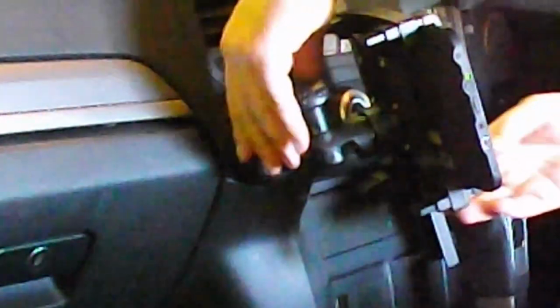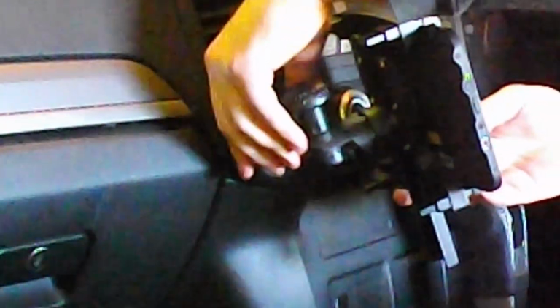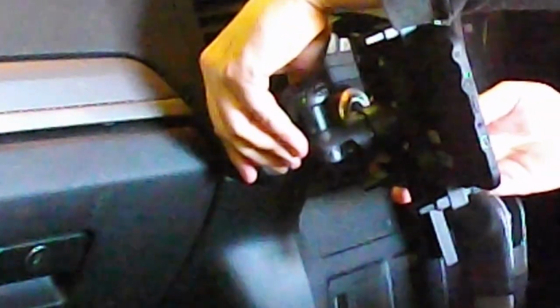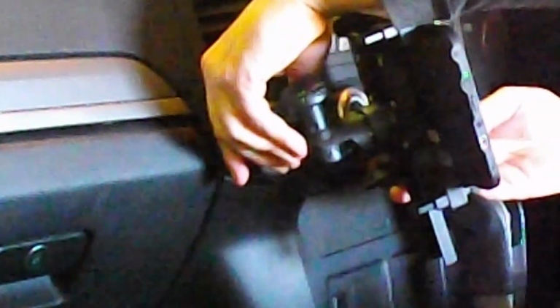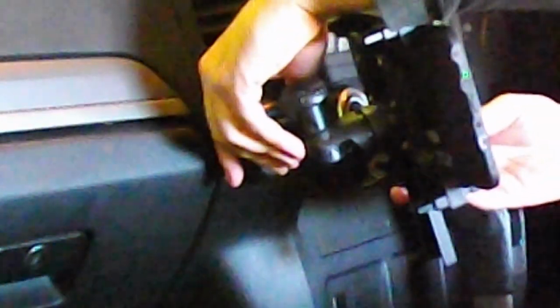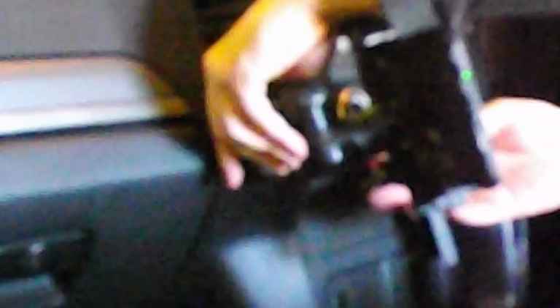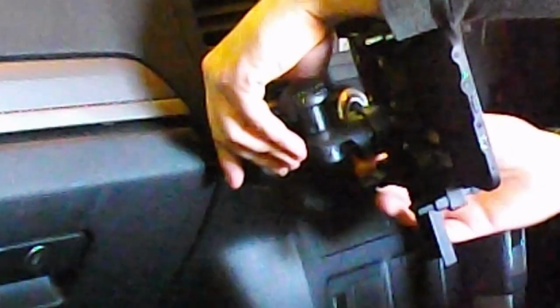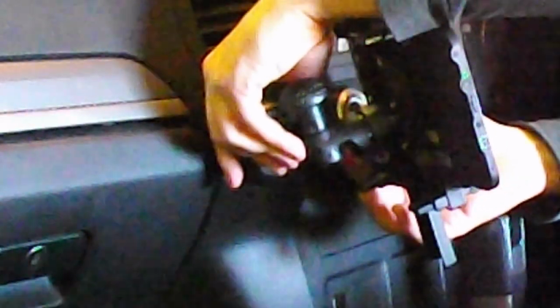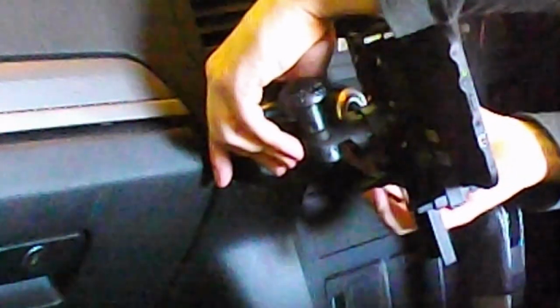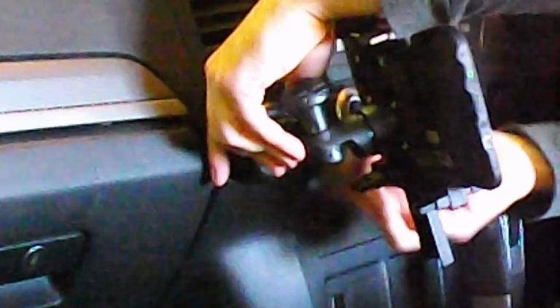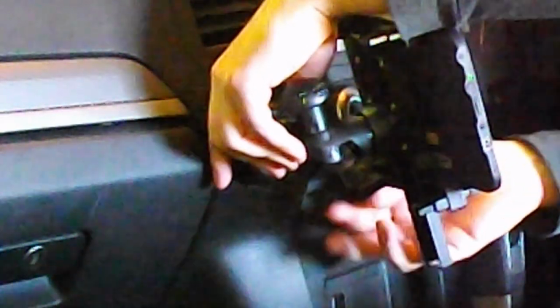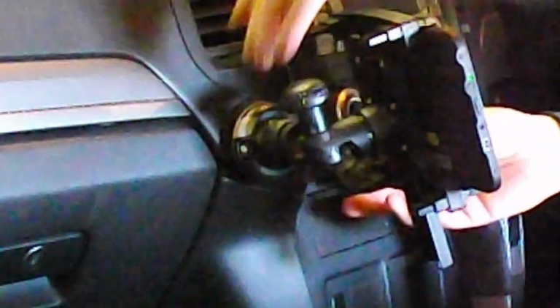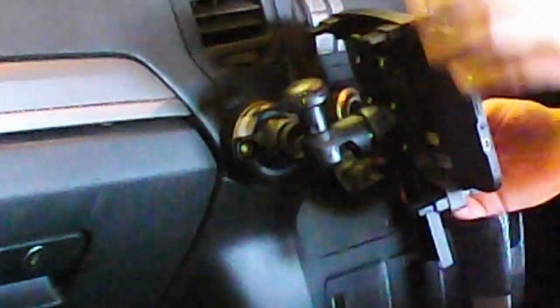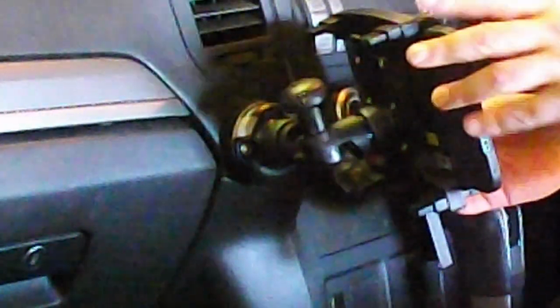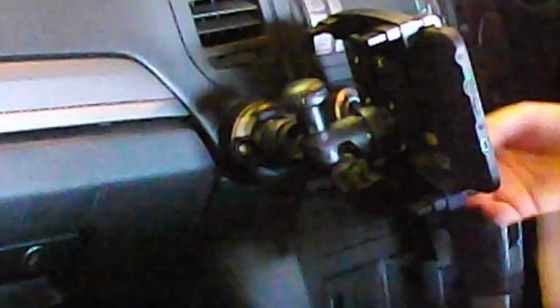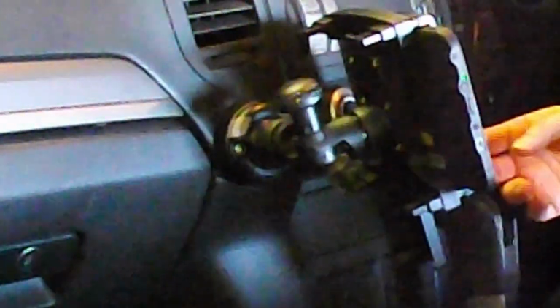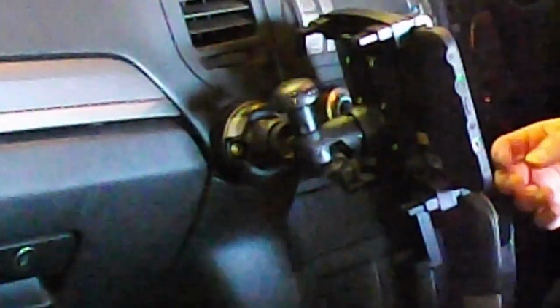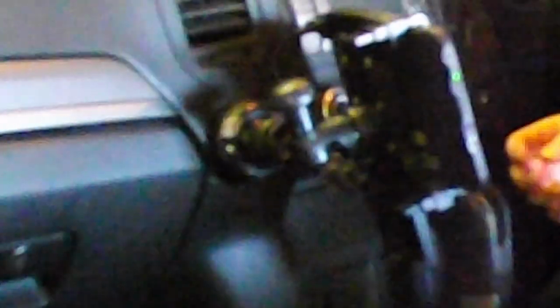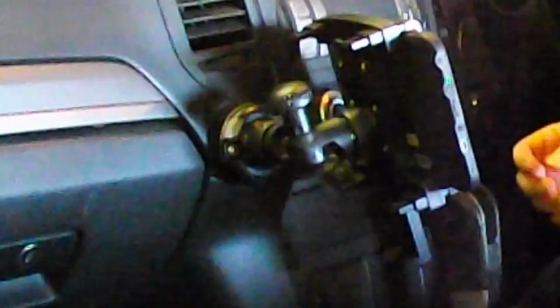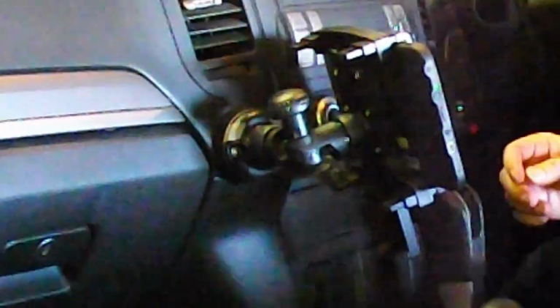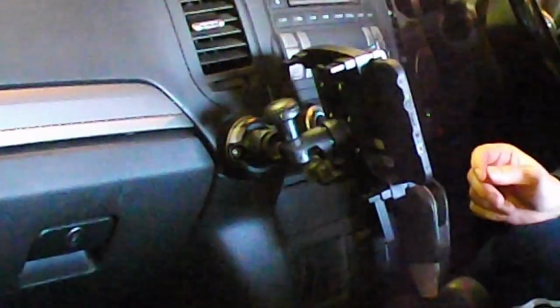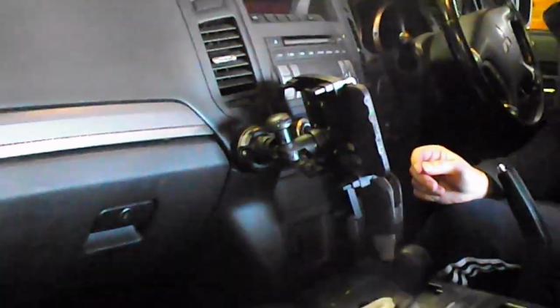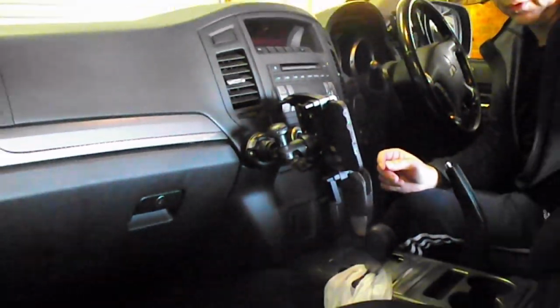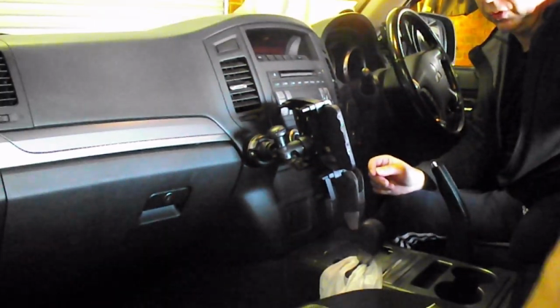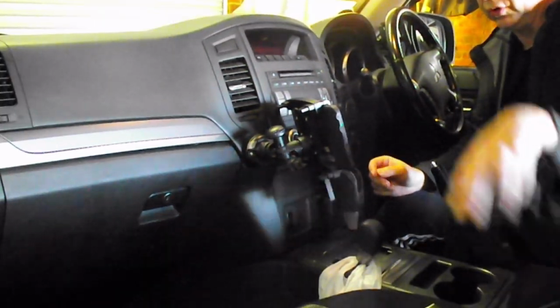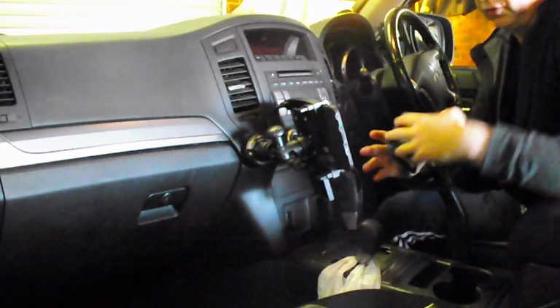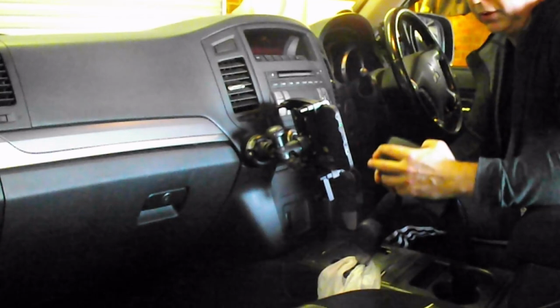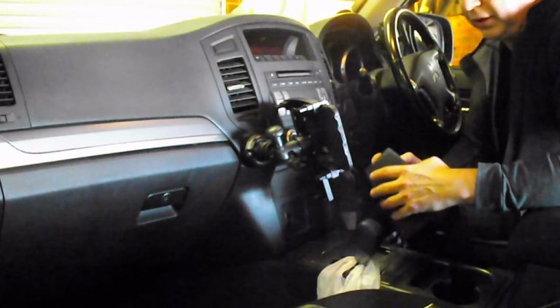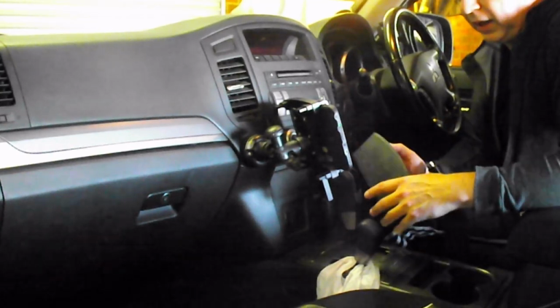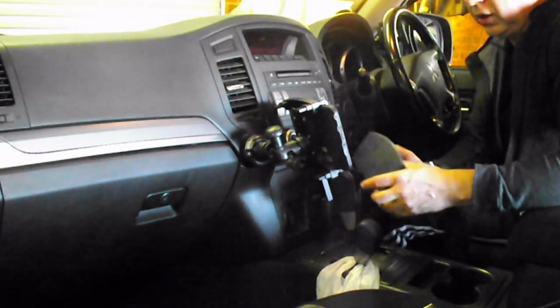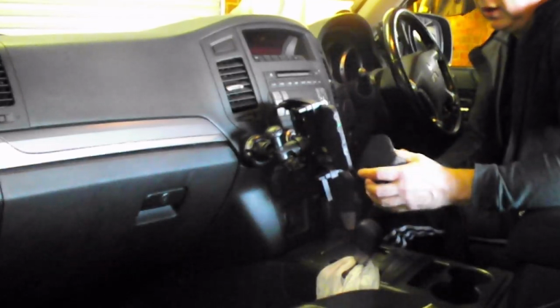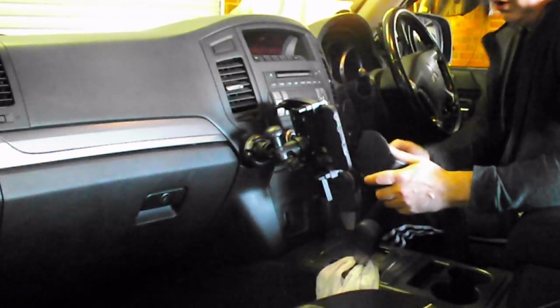Lock it off. The other thing I noticed when driving for the first time is there's a bit of glare on the screen coming in from the driver's window.